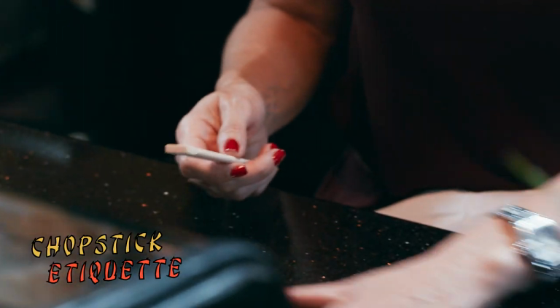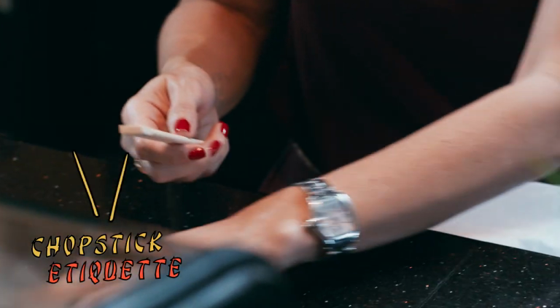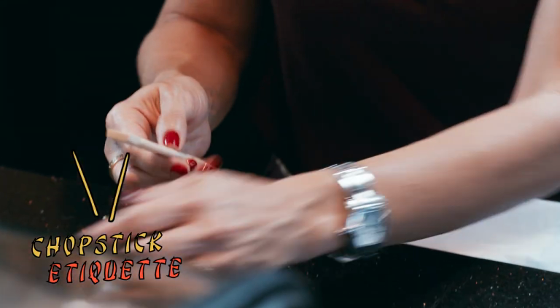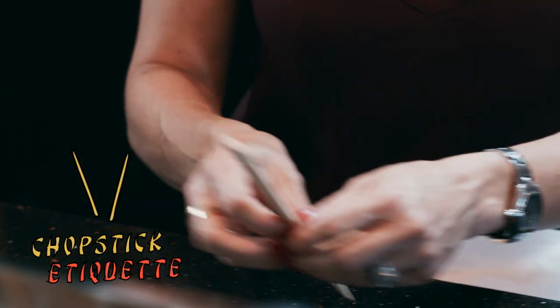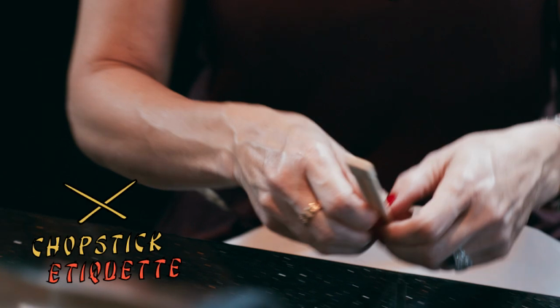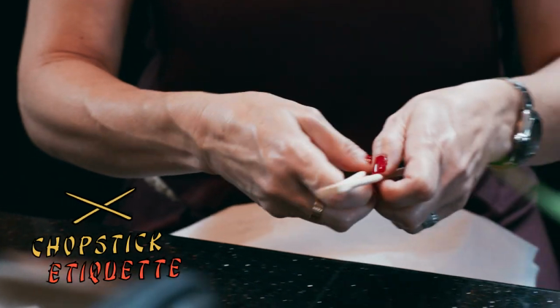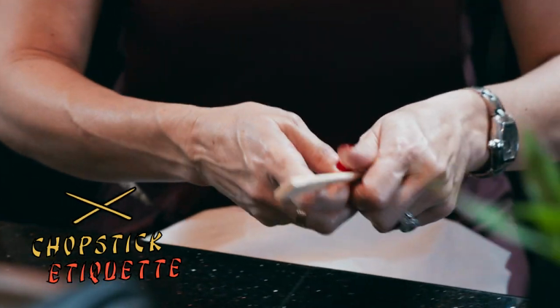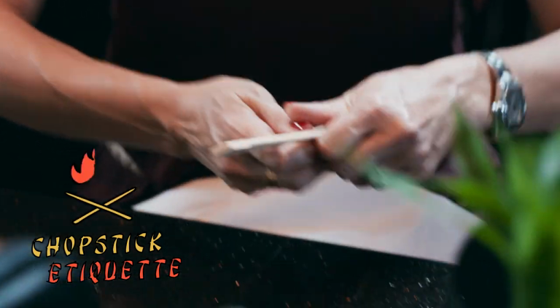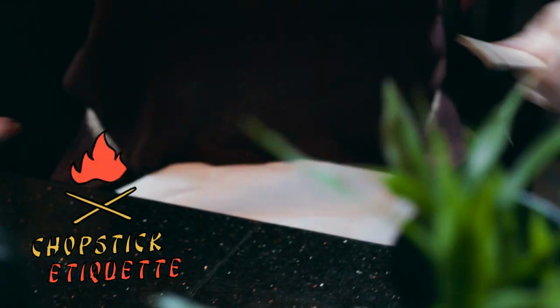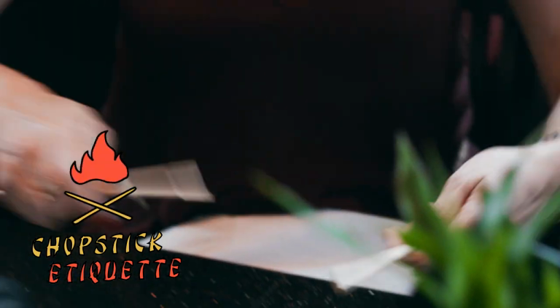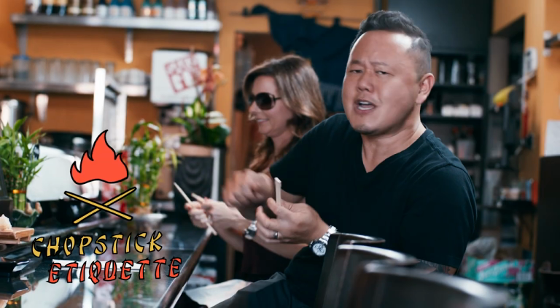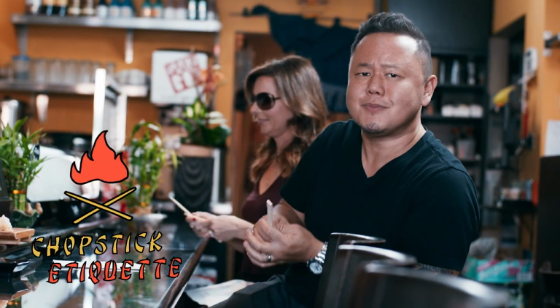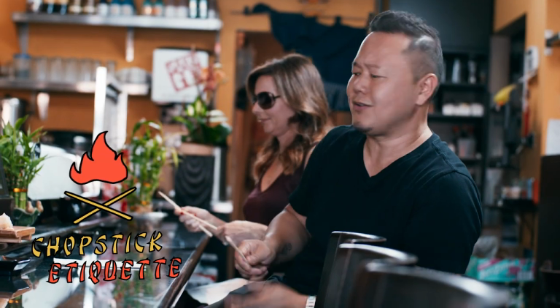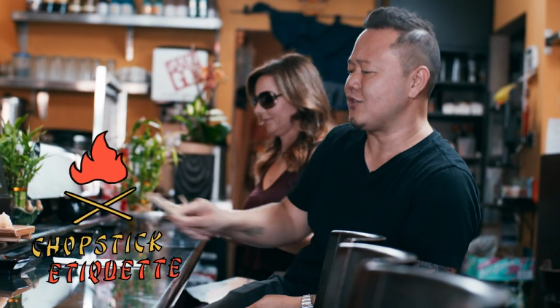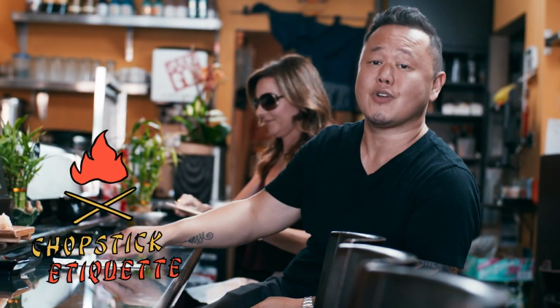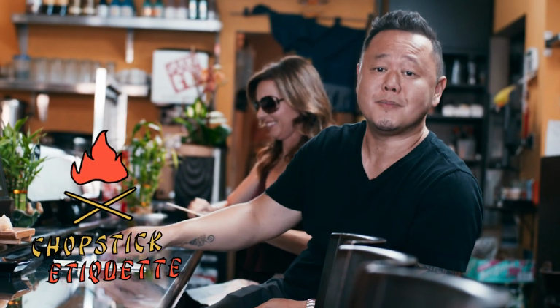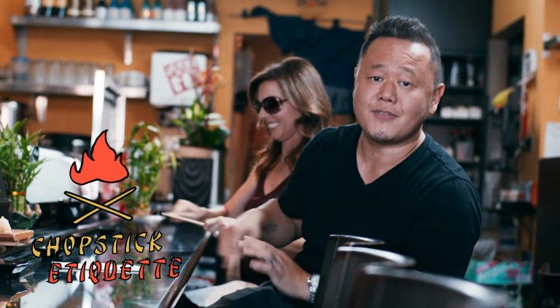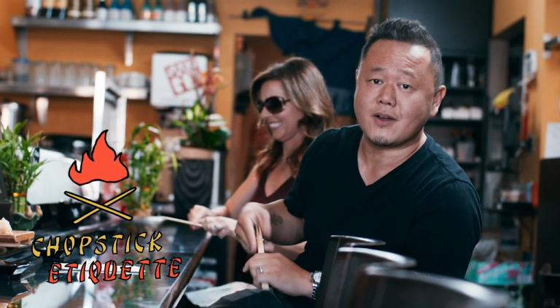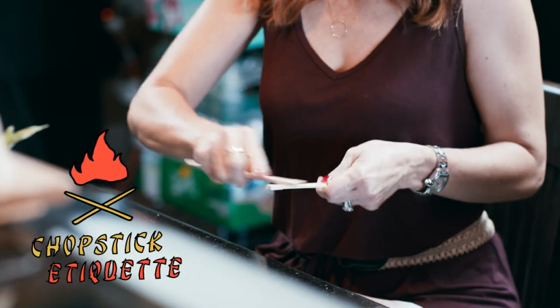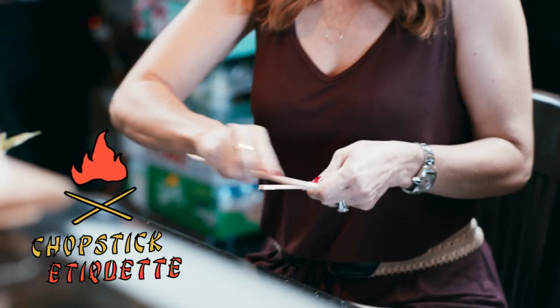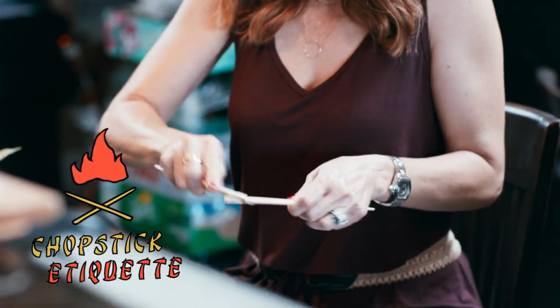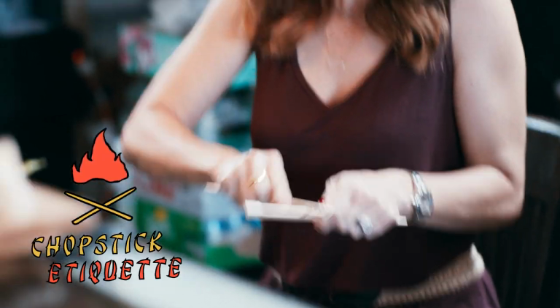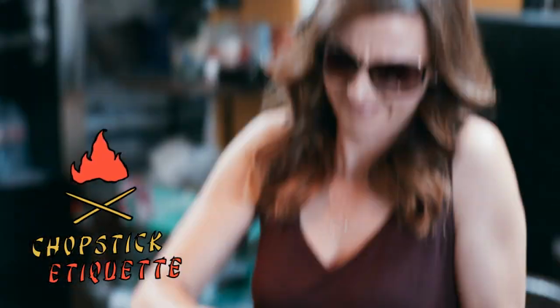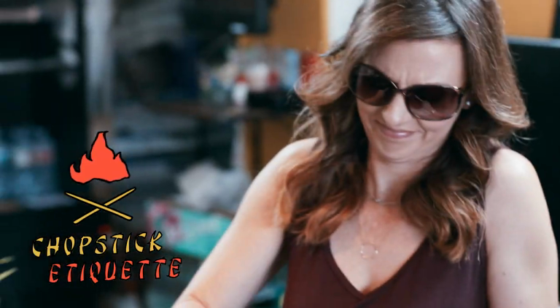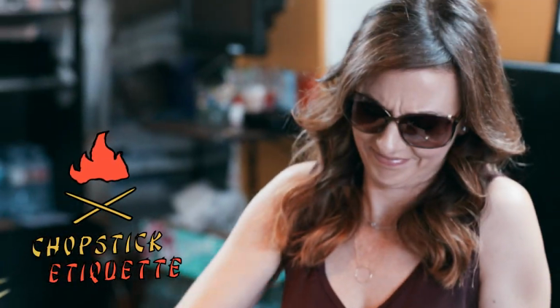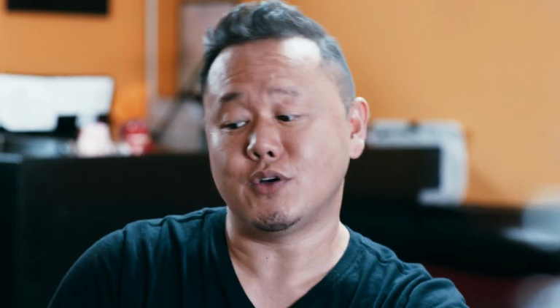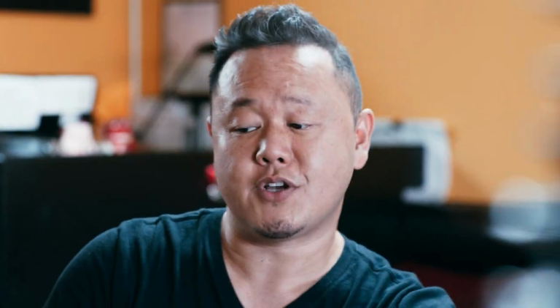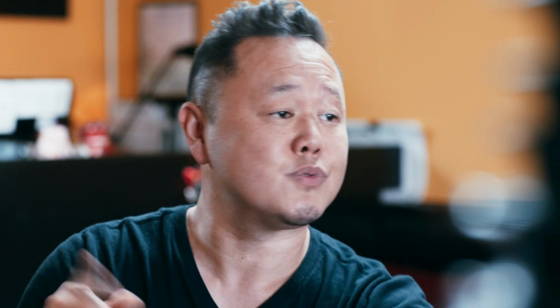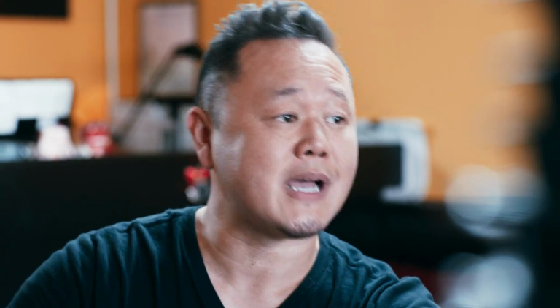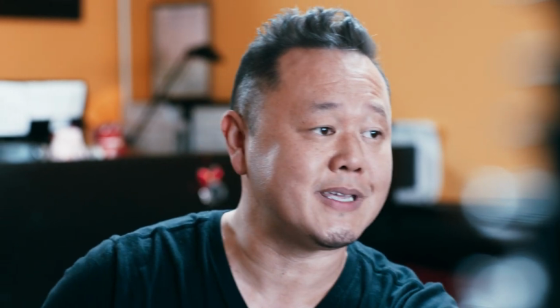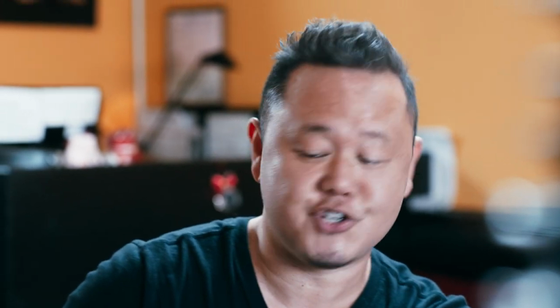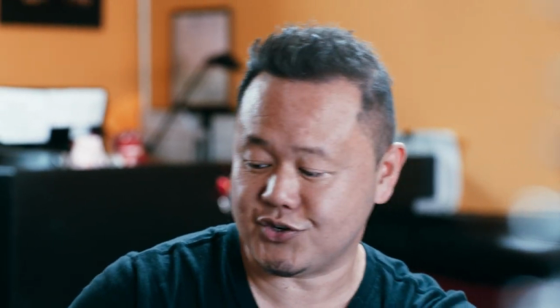Break them quietly — don't sit there and smash them together like you're trying to make fire. Let's talk soy sauce, wasabi, and ginger.